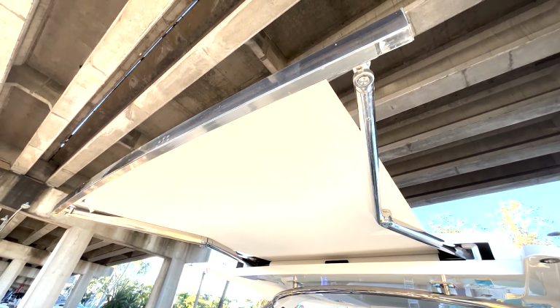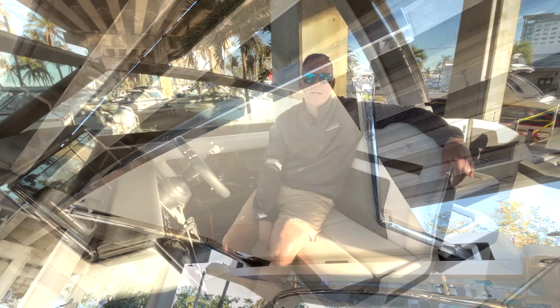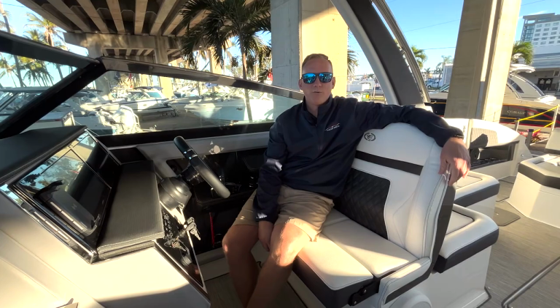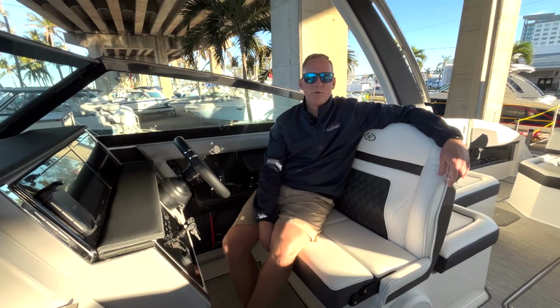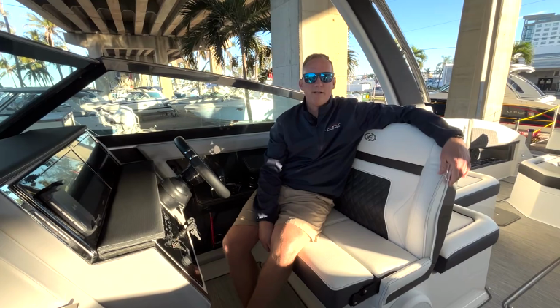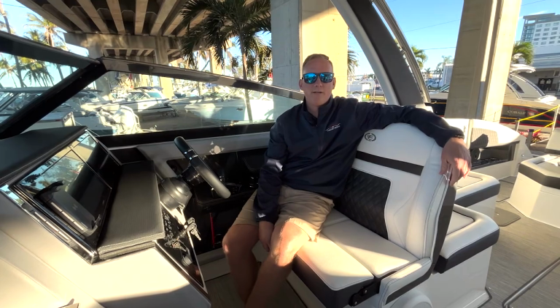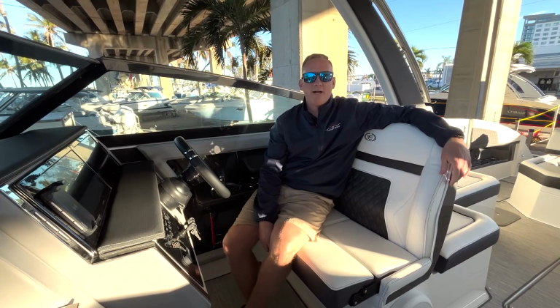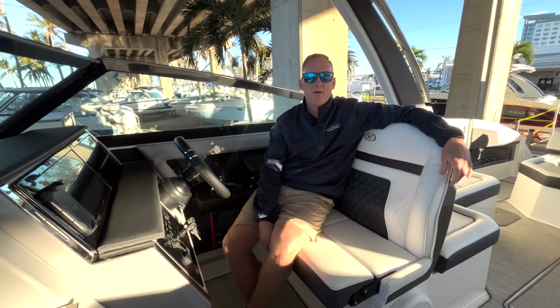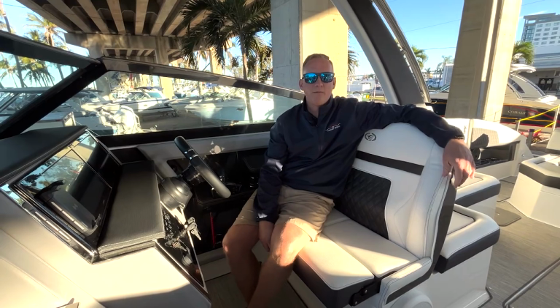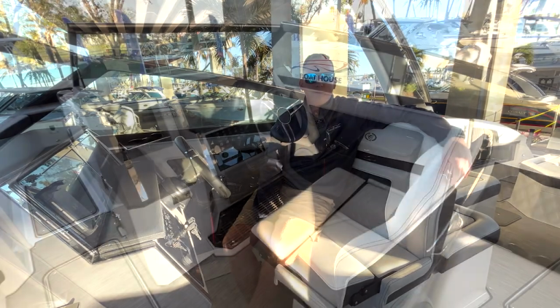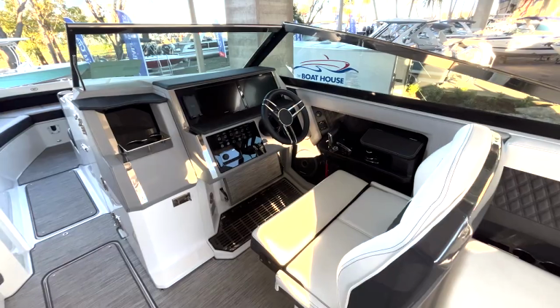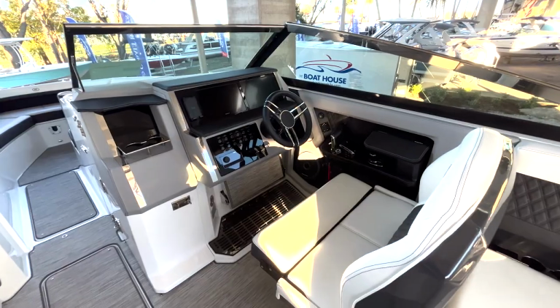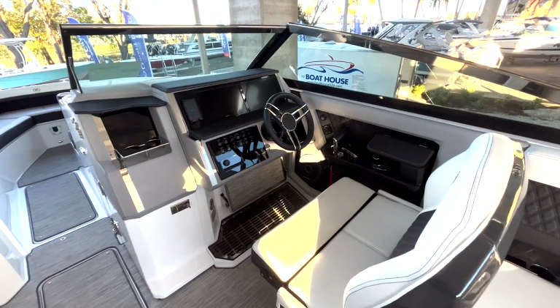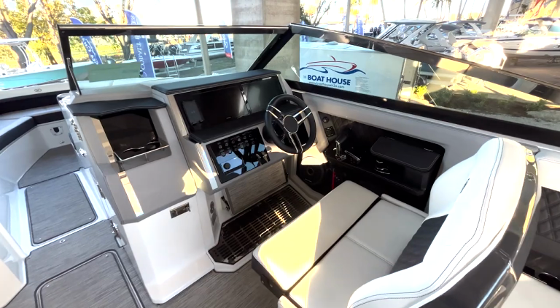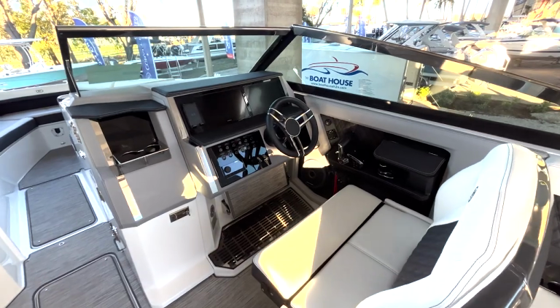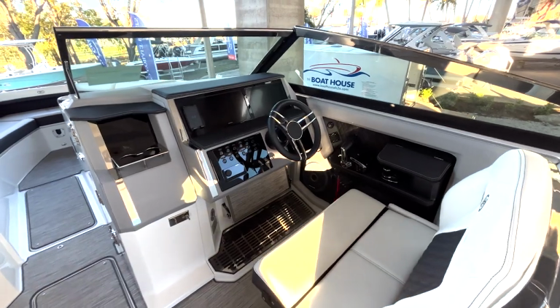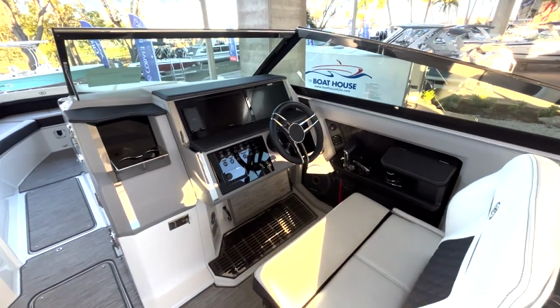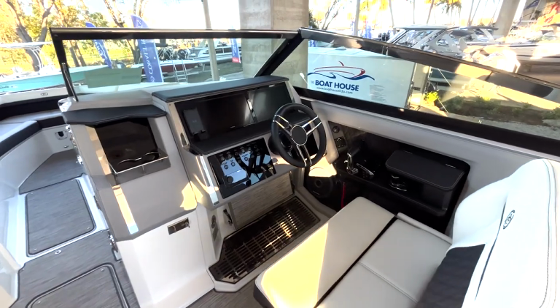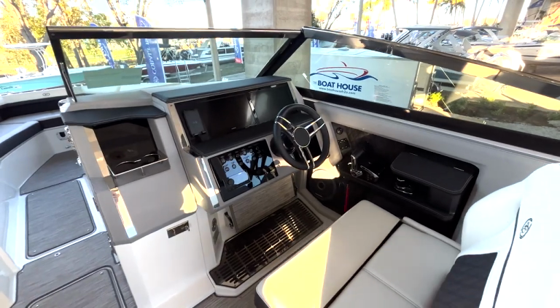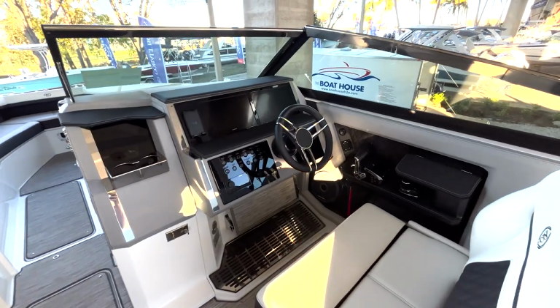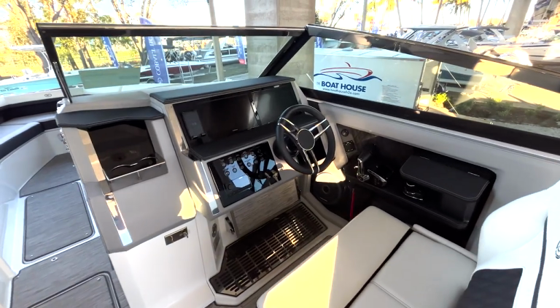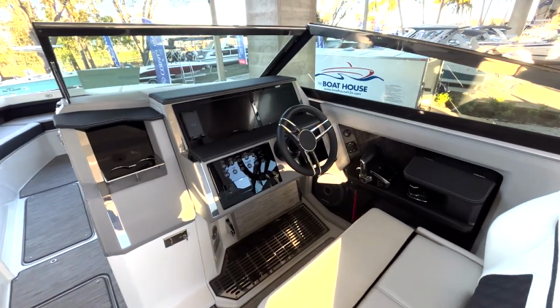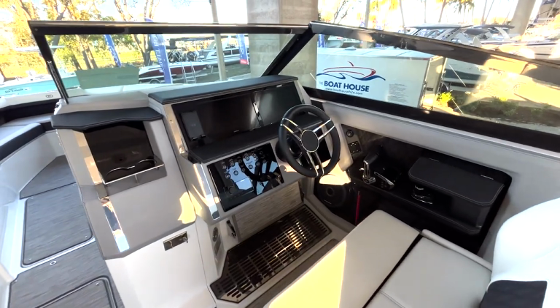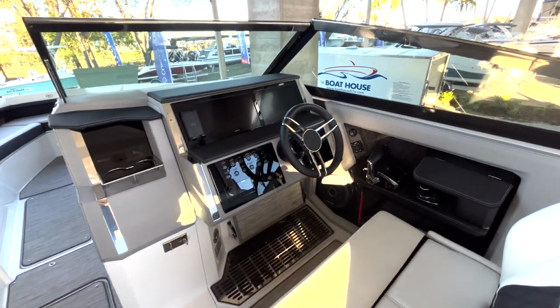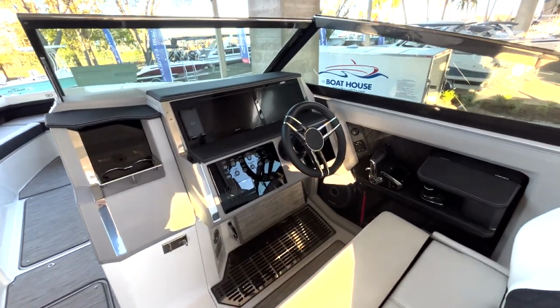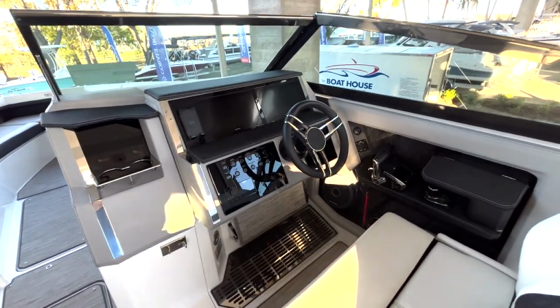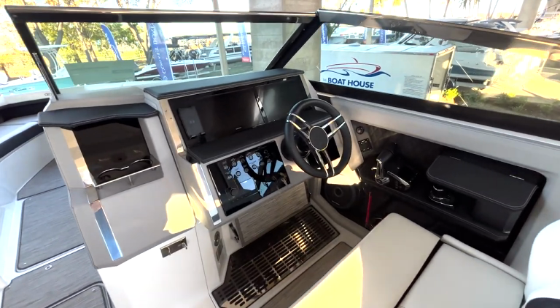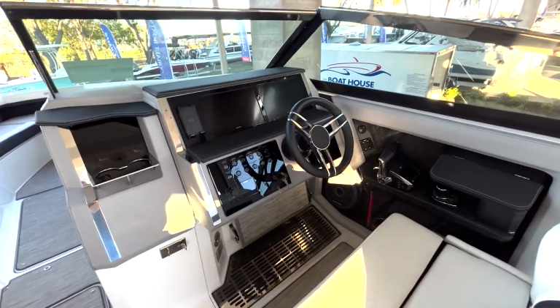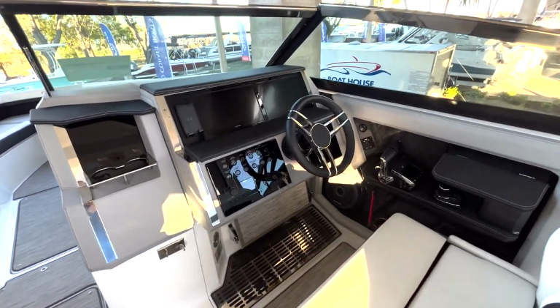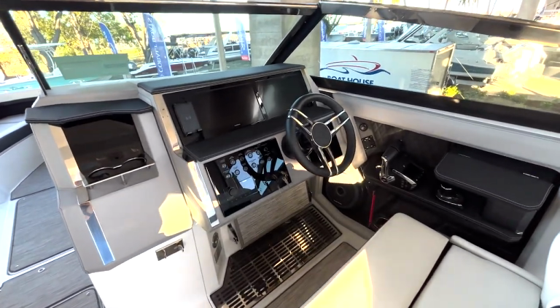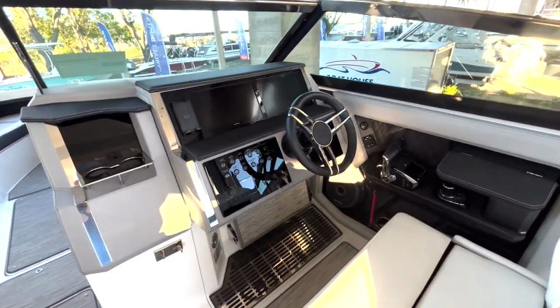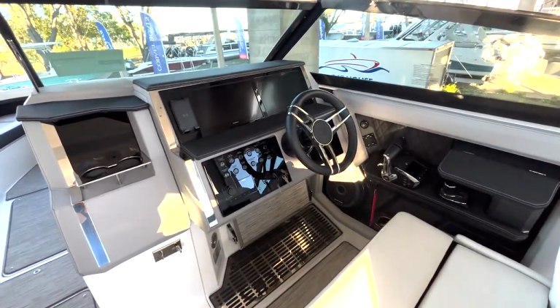As we work here at the helm, this boat is equipped with joystick and two twin Garmin screens.